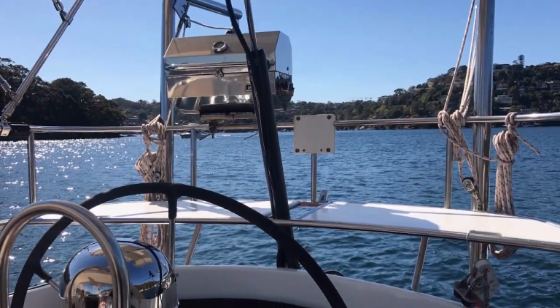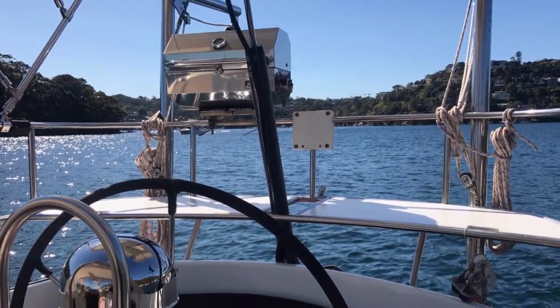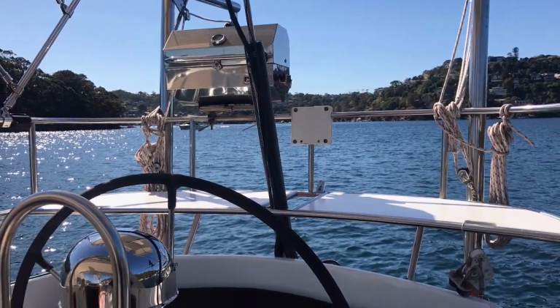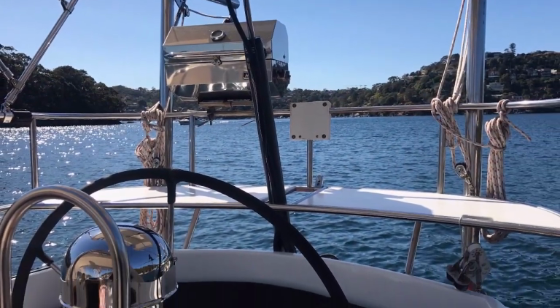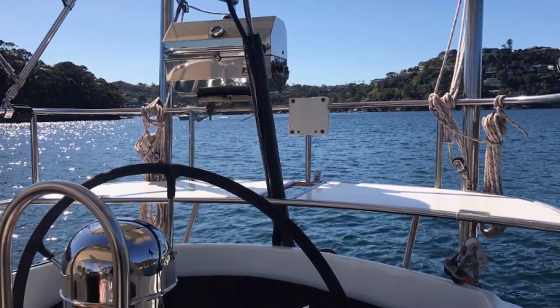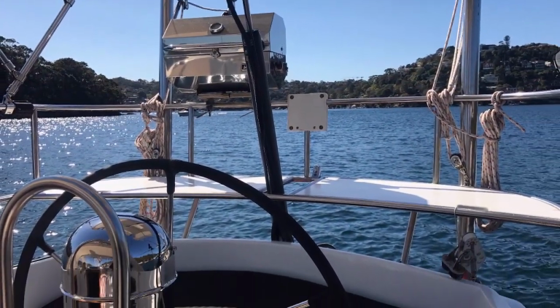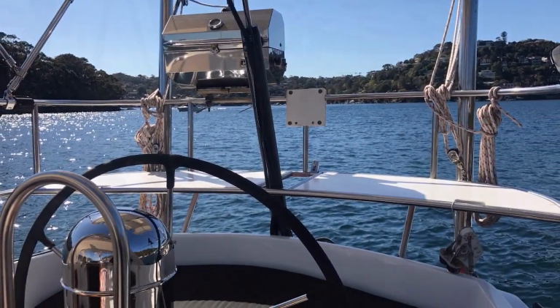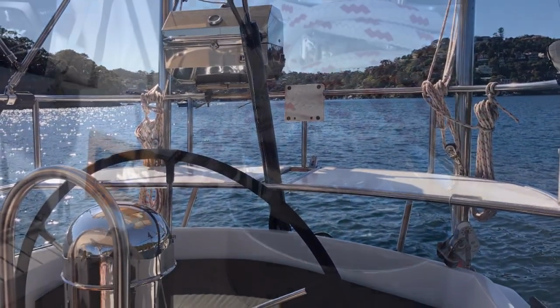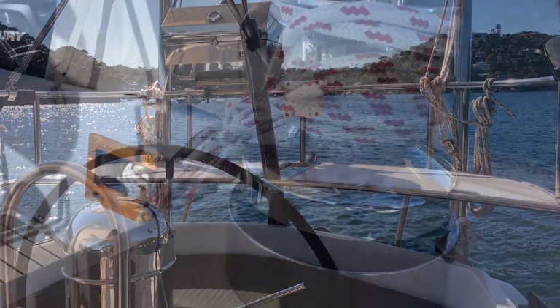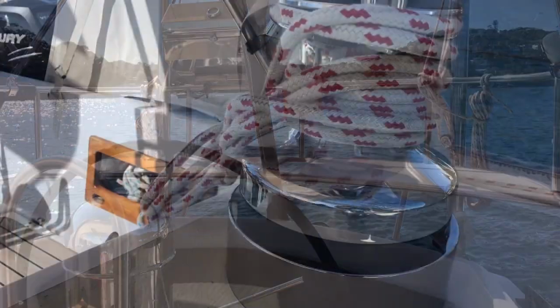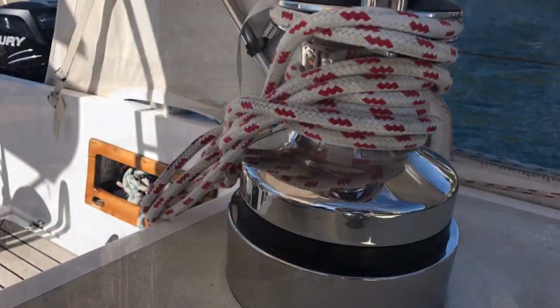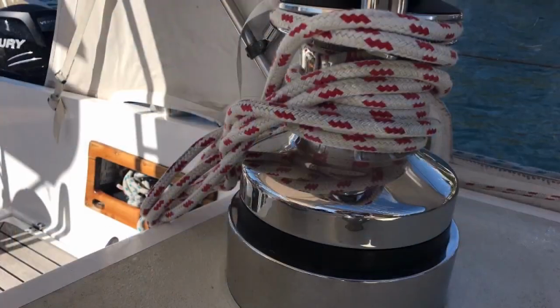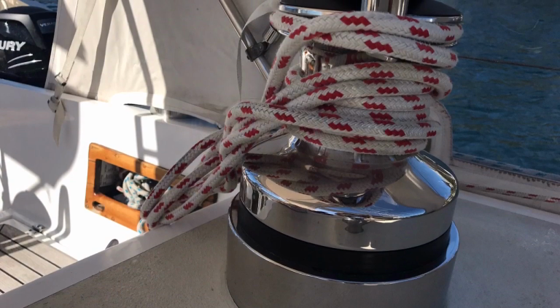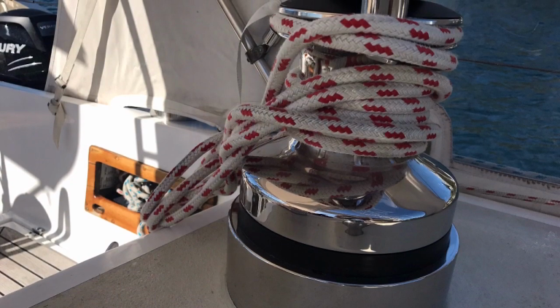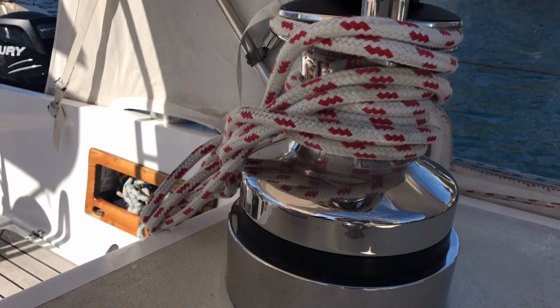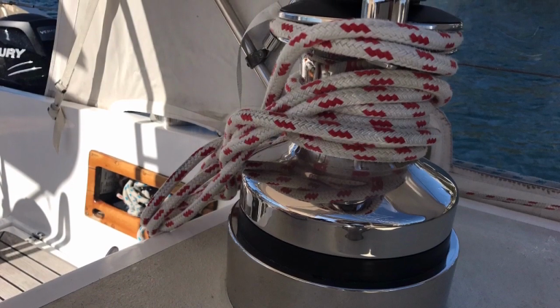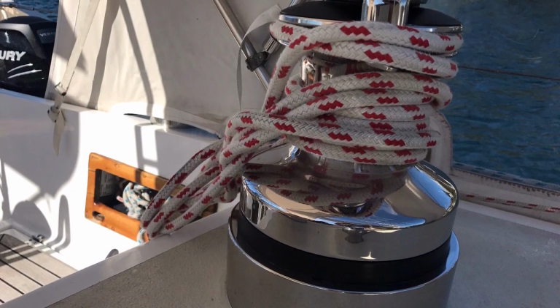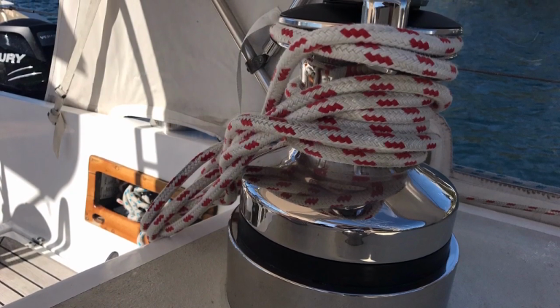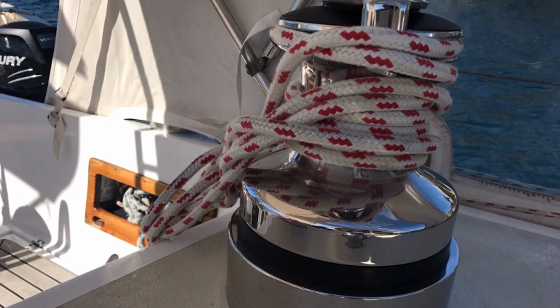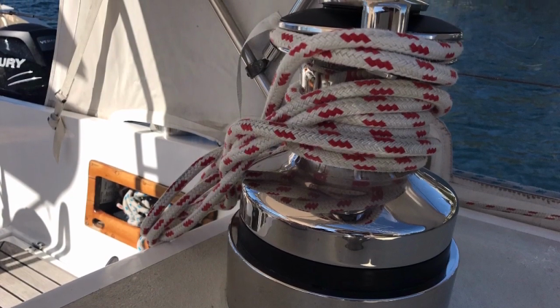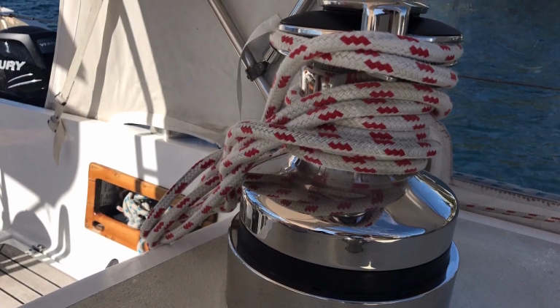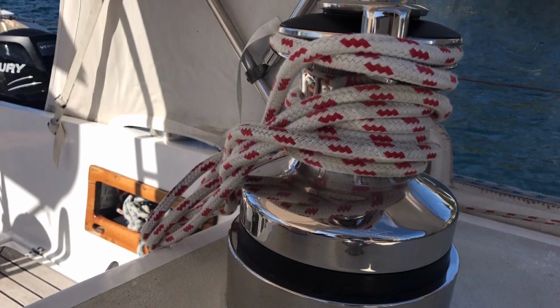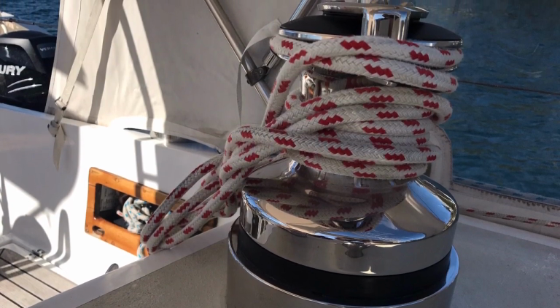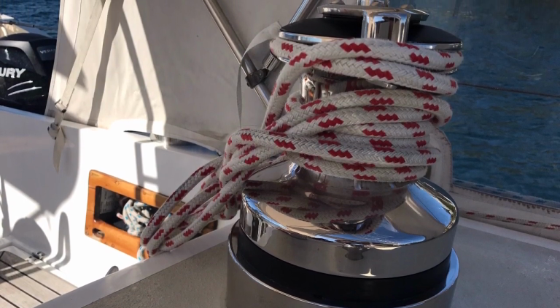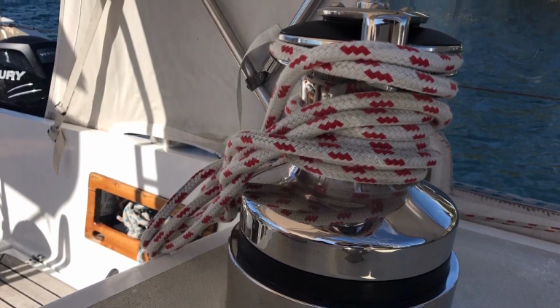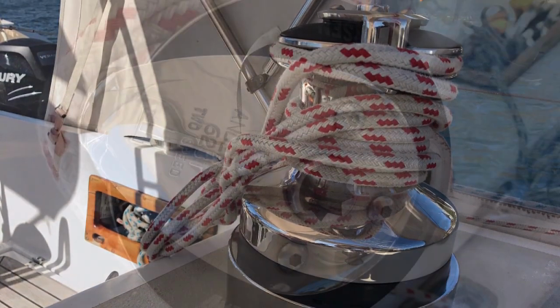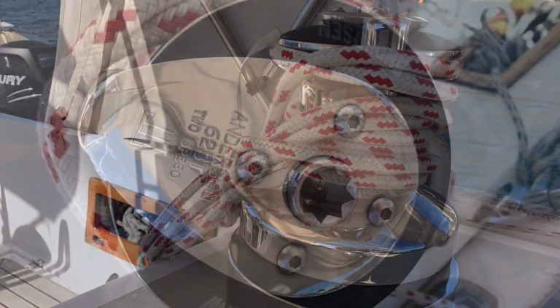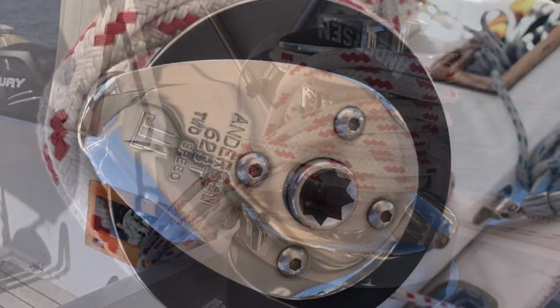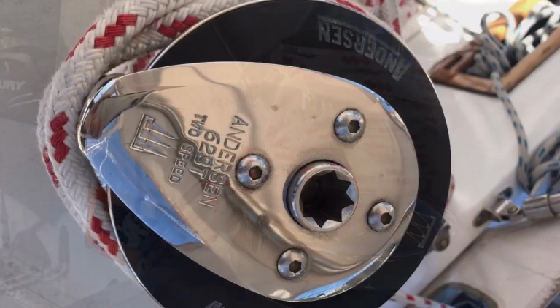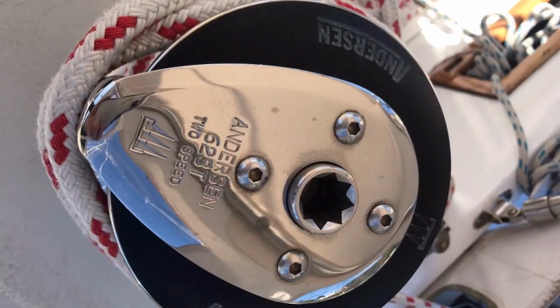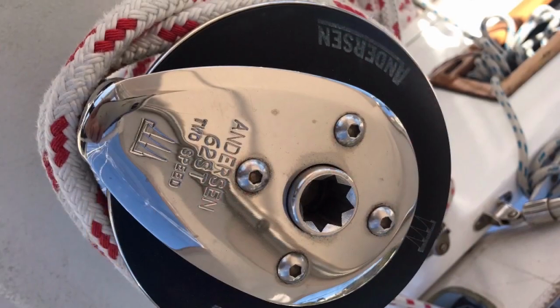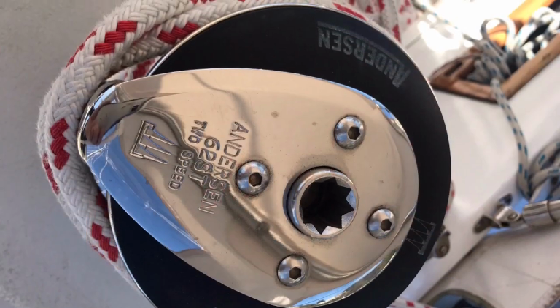Her fully battened mainsail has three reefing points and is driven by two very powerful retrofitted electric cockpit winches.